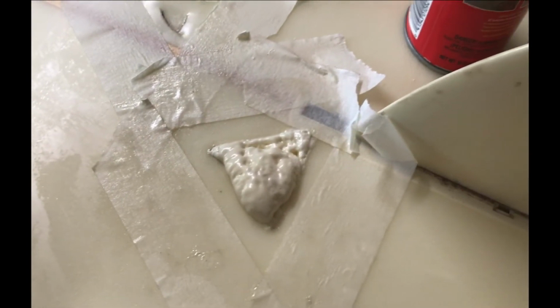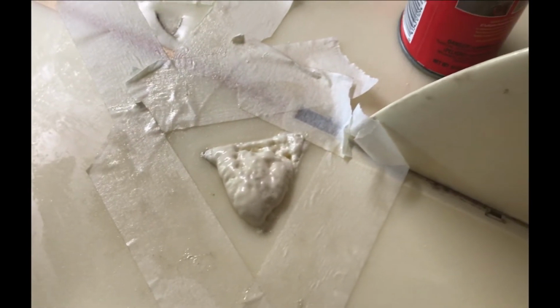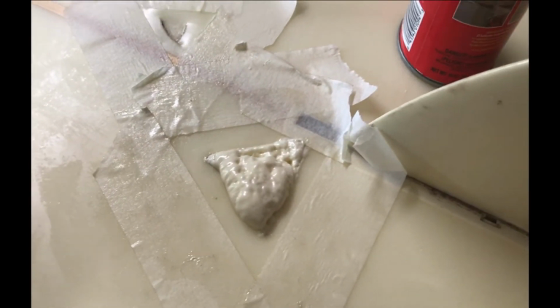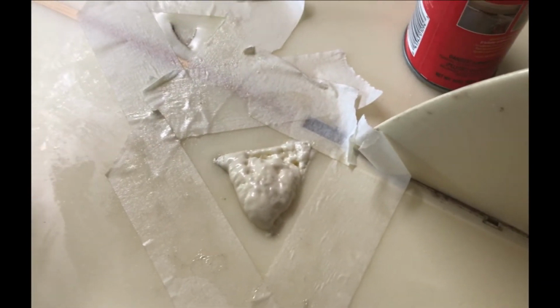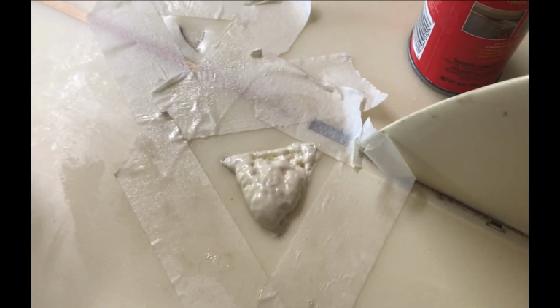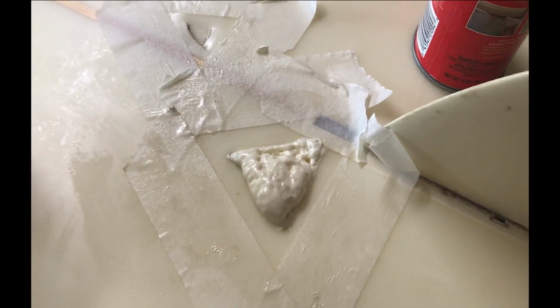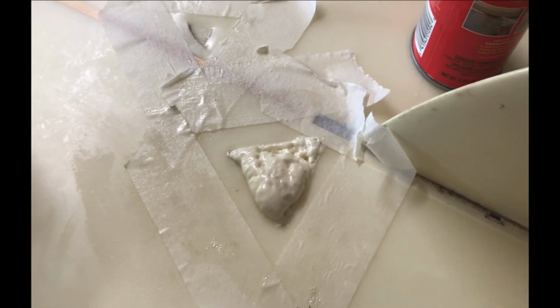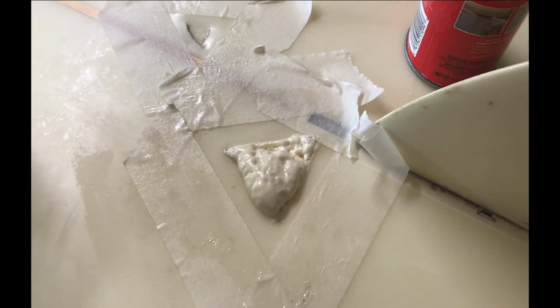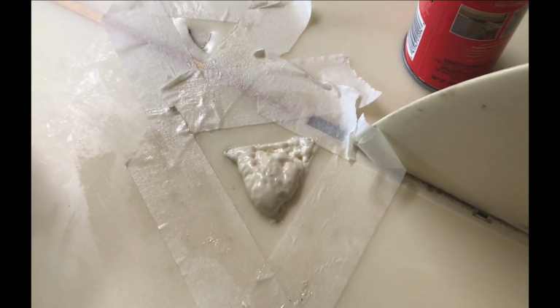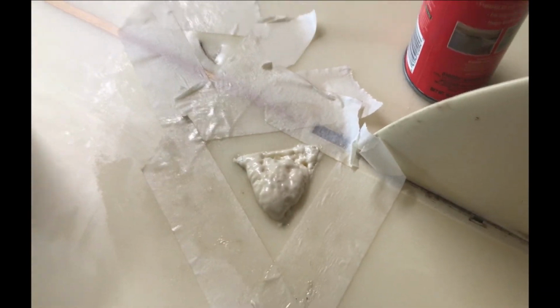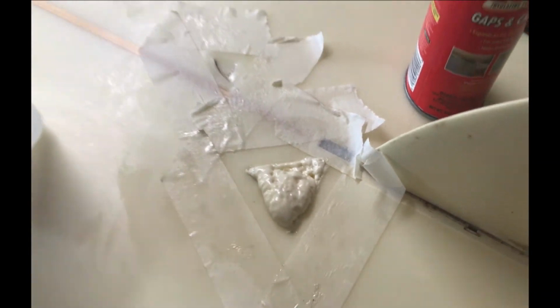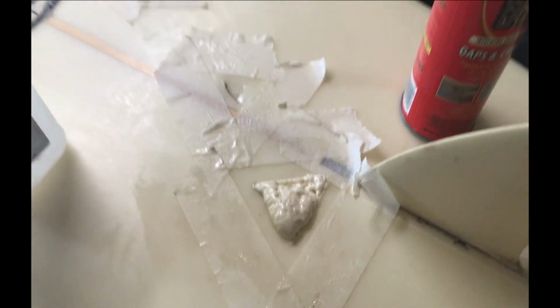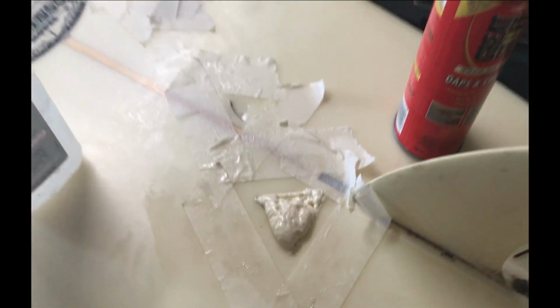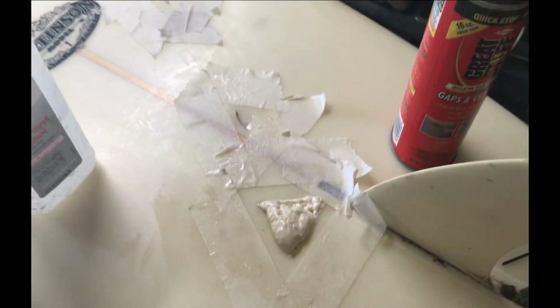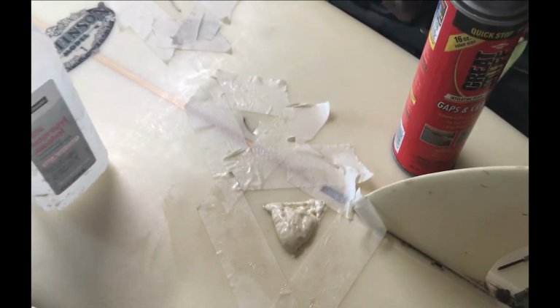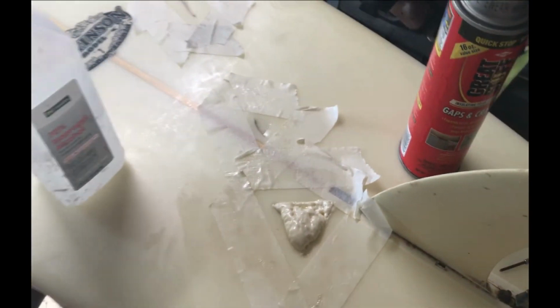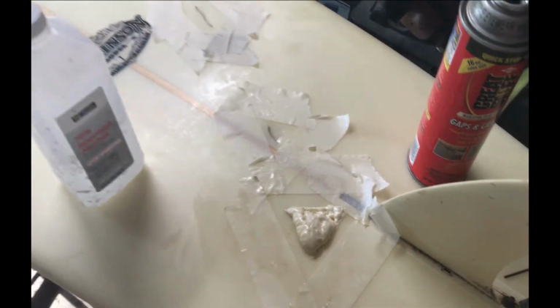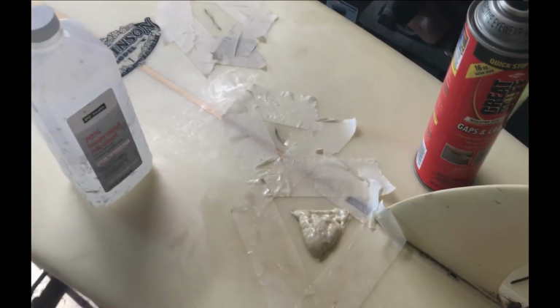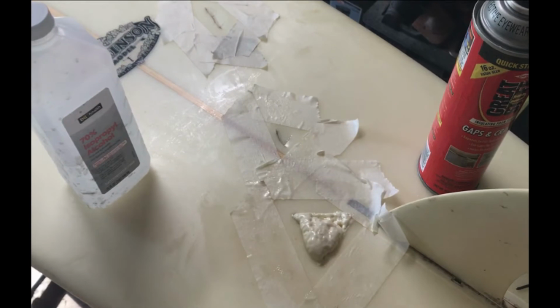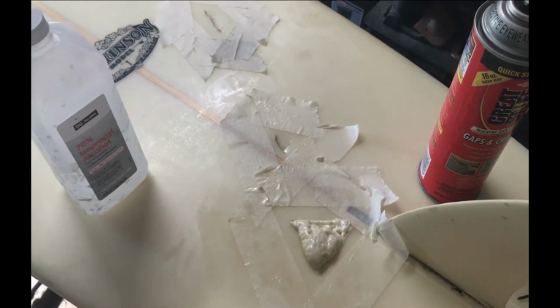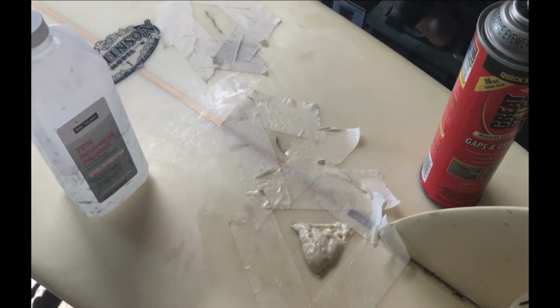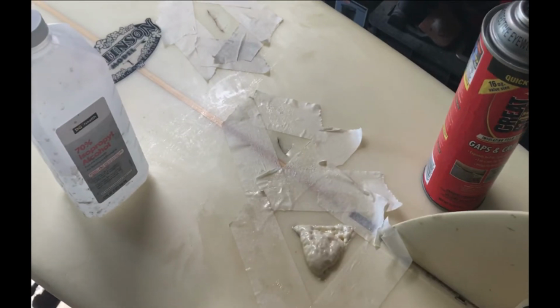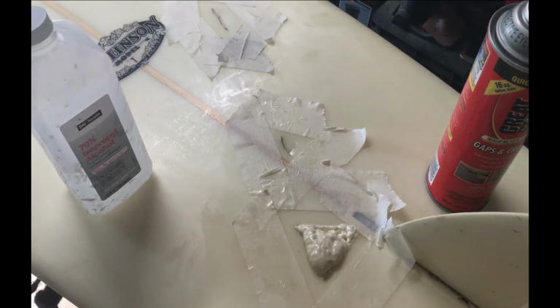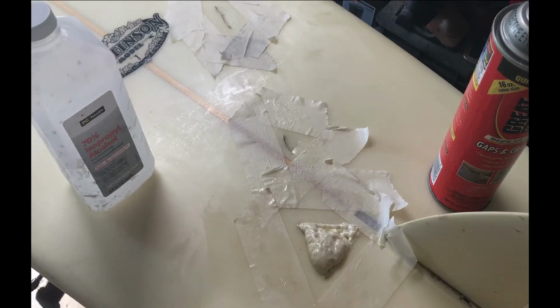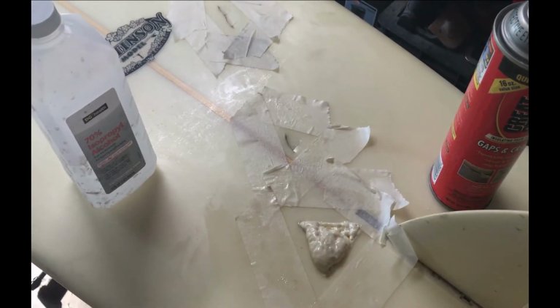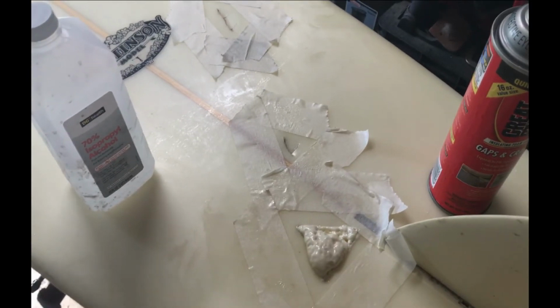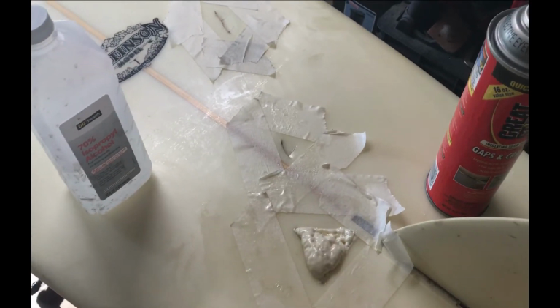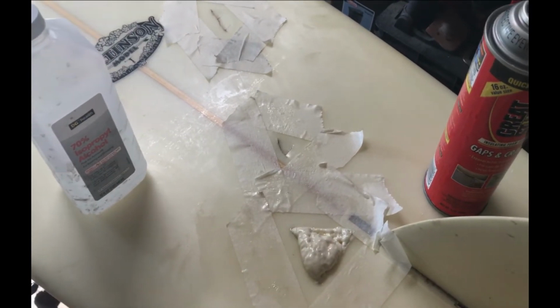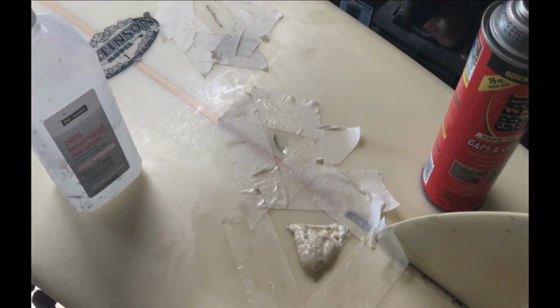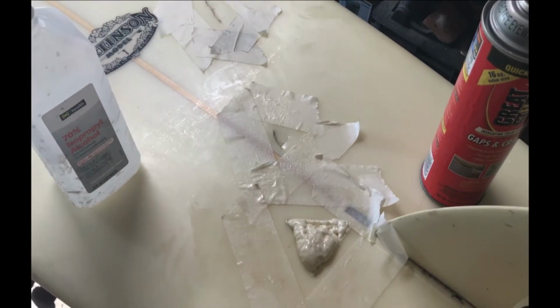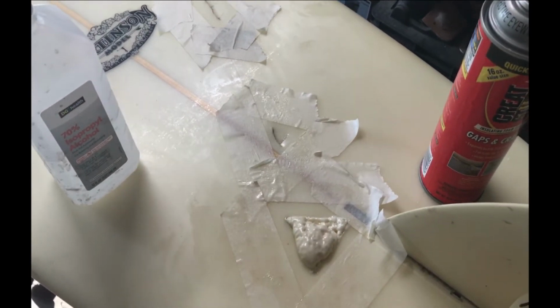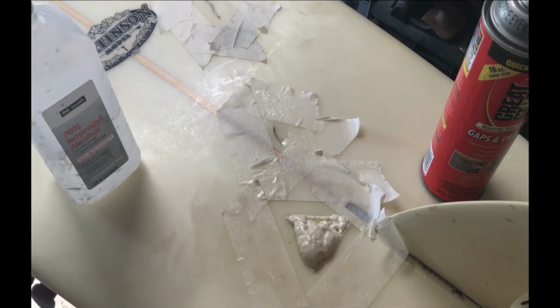This is going to work out — heavy ding repair, big old deep stuff. Here we go.